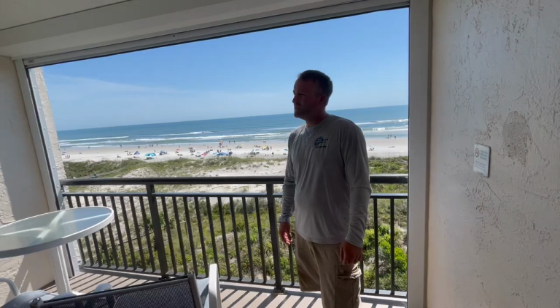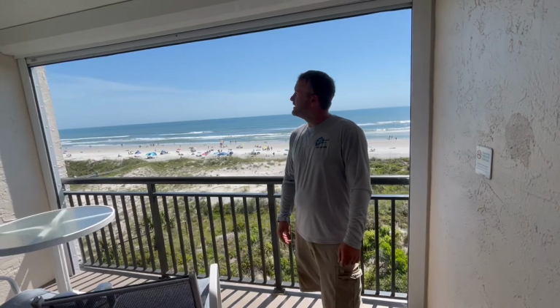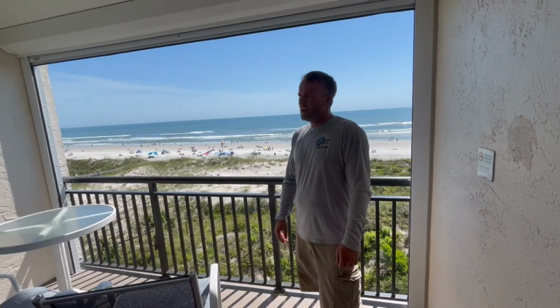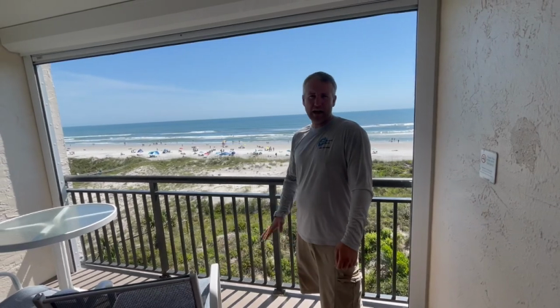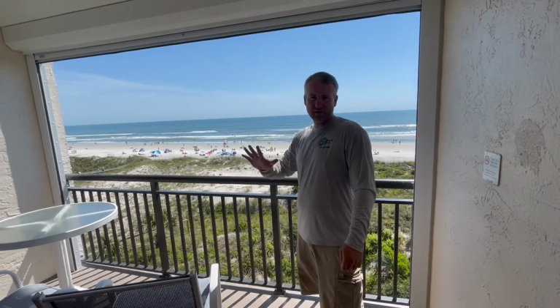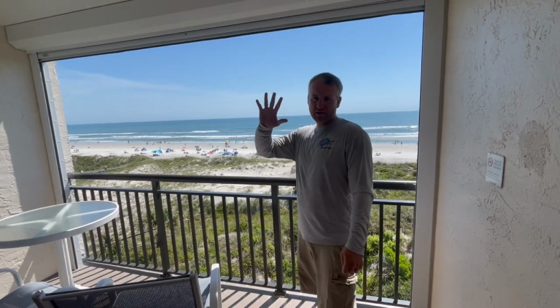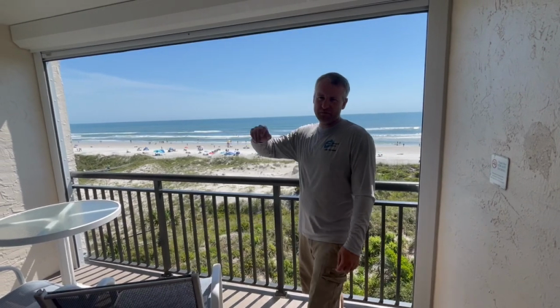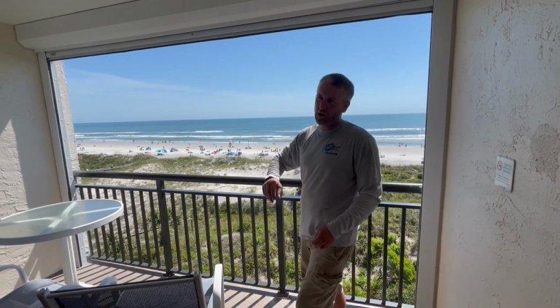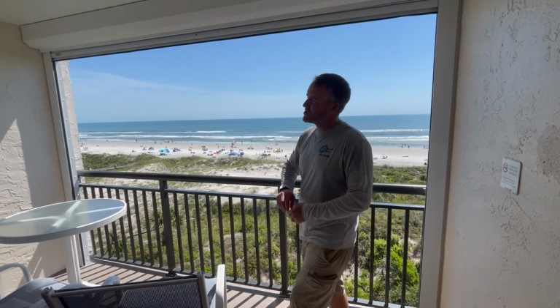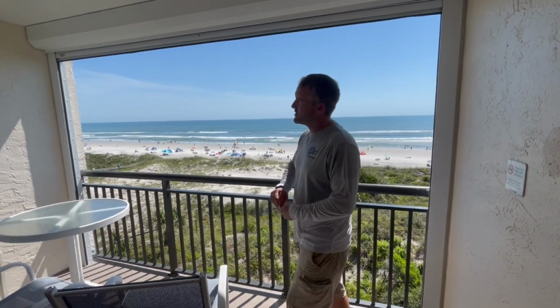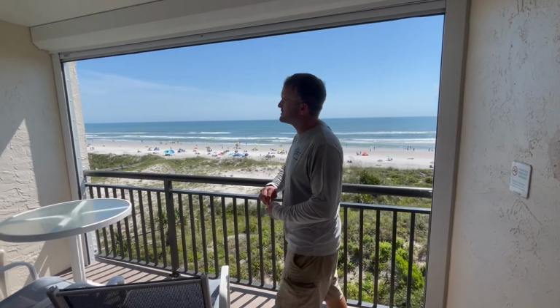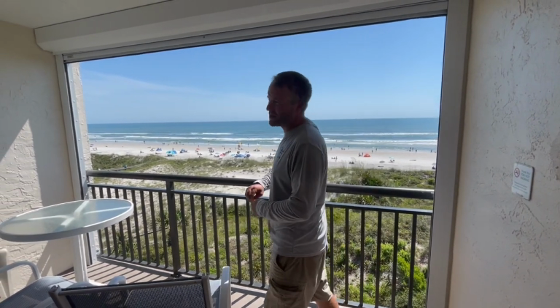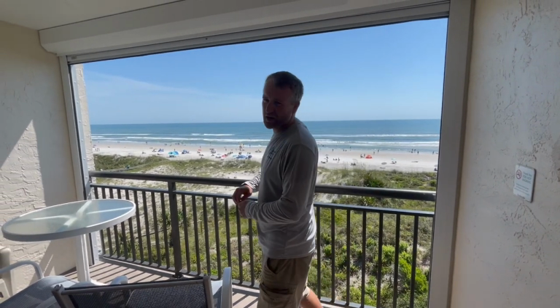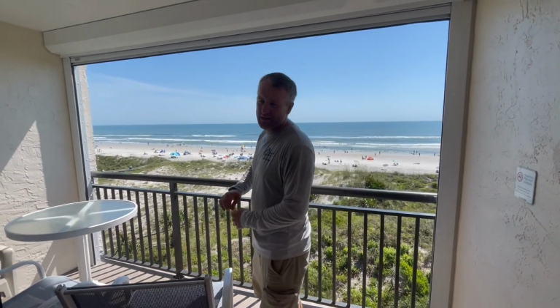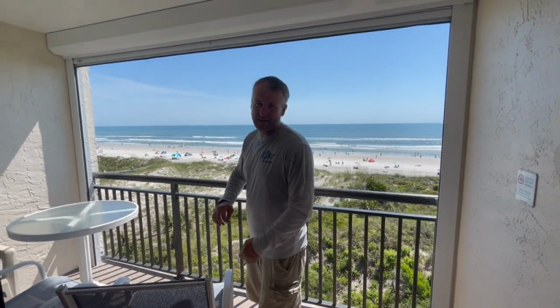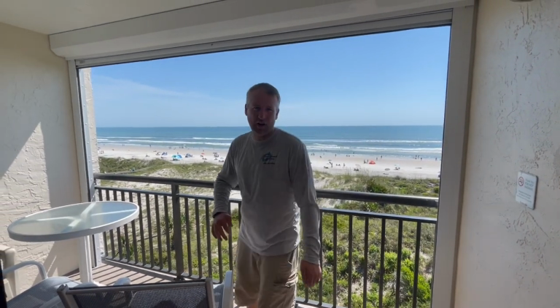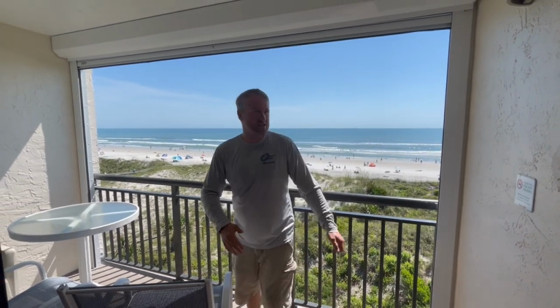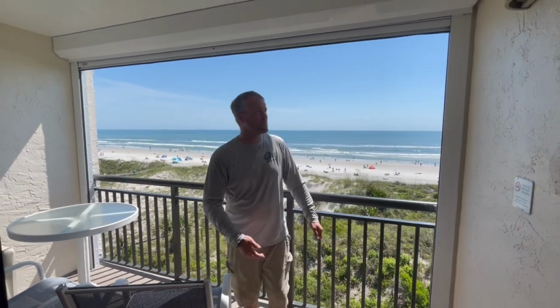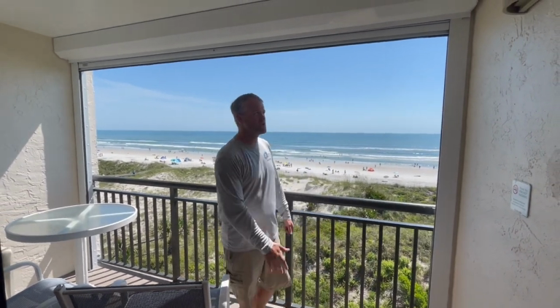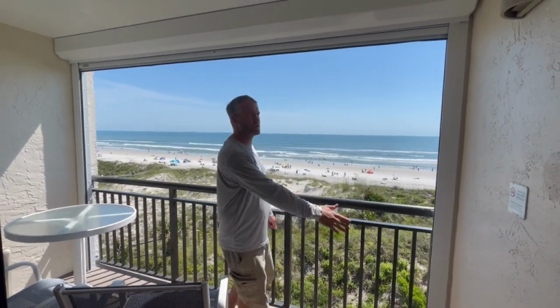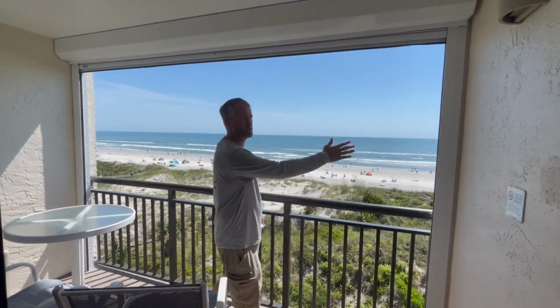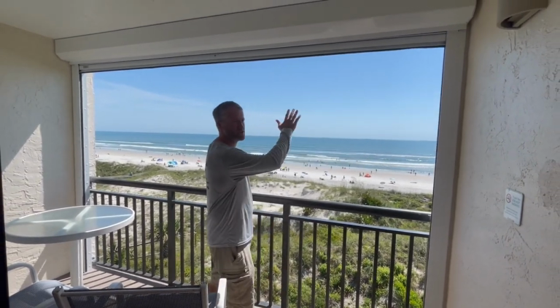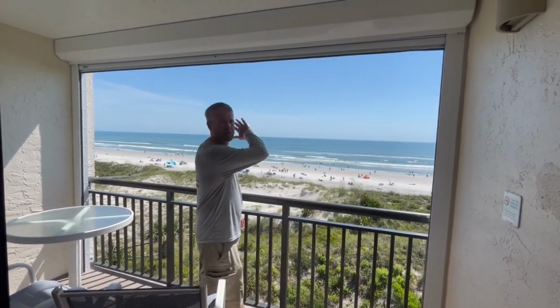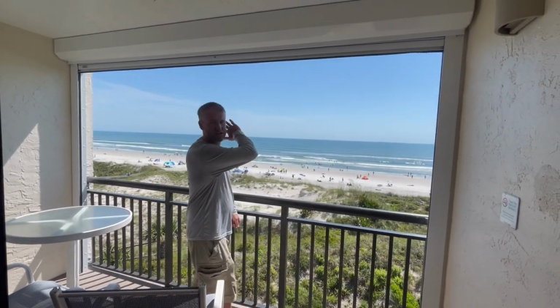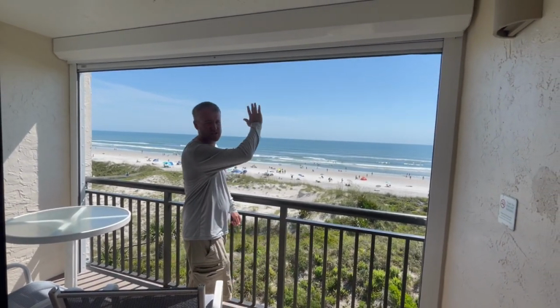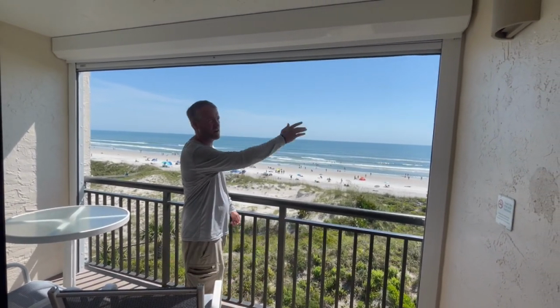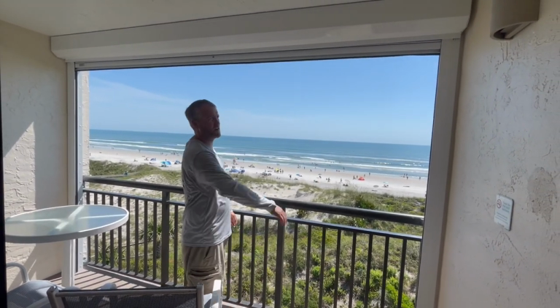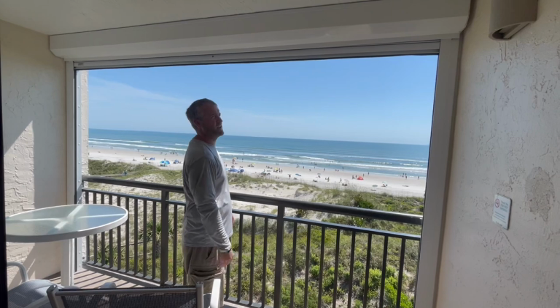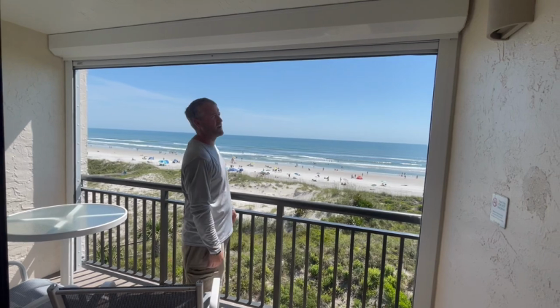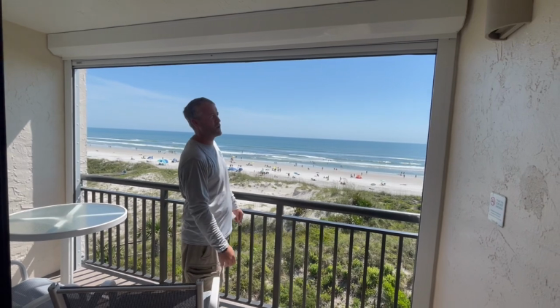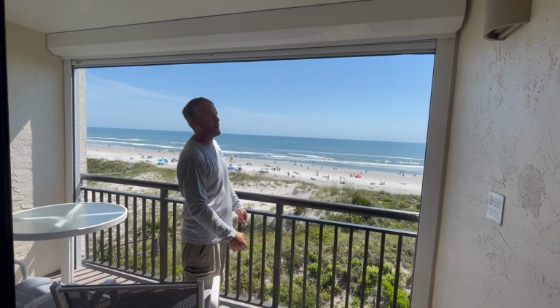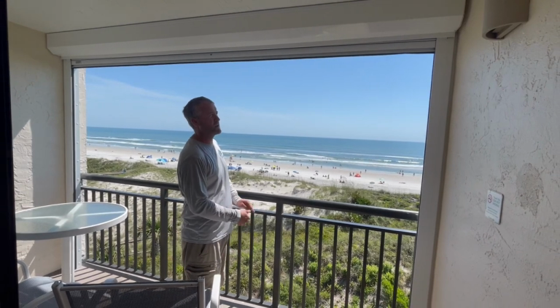Hey guys, Richard with SmartGuard Shutters. I want to show you these awesome roll-up shutters that we just finished installing on the condo balcony.